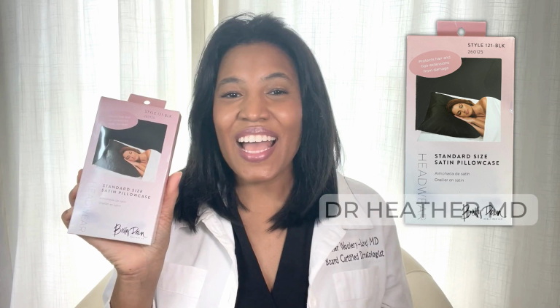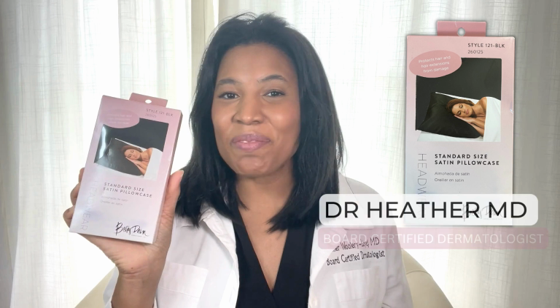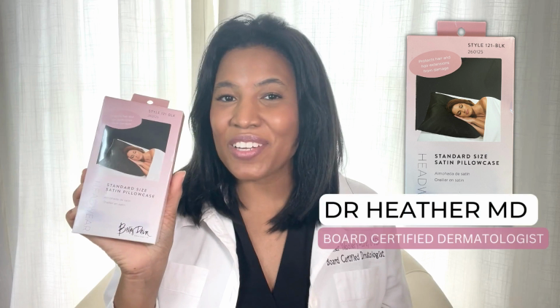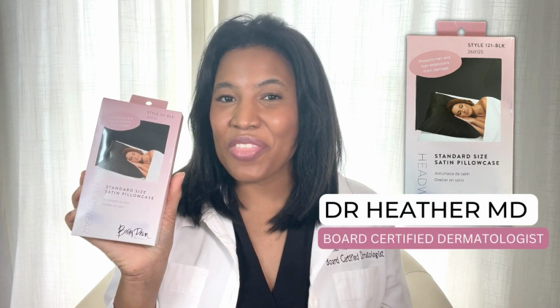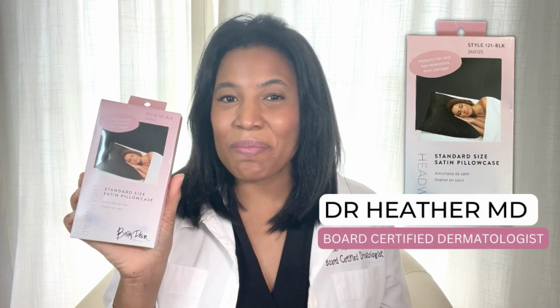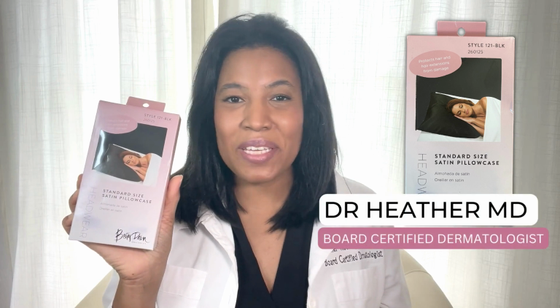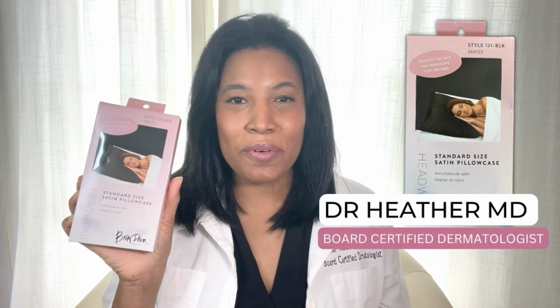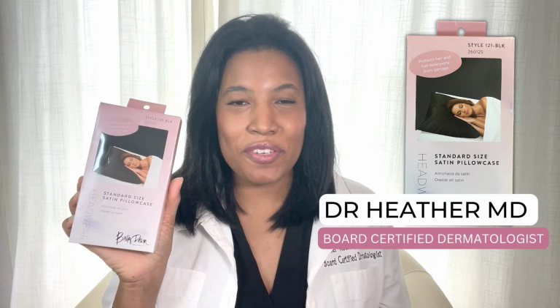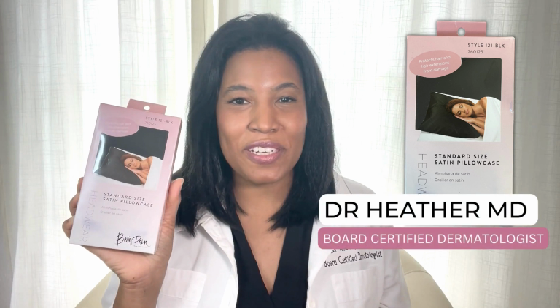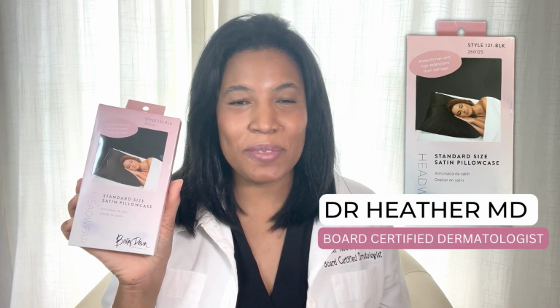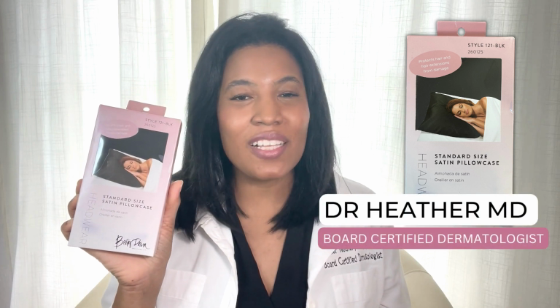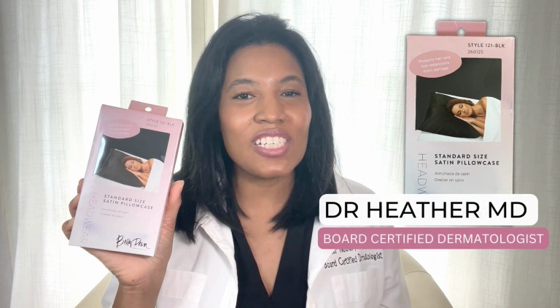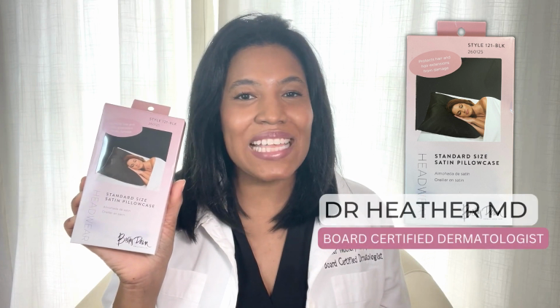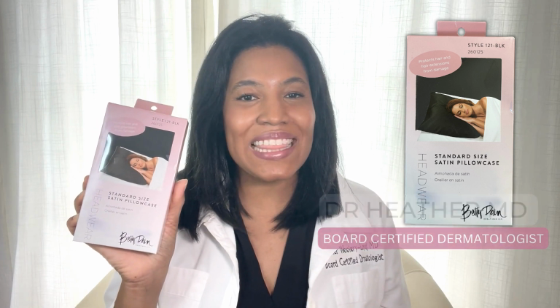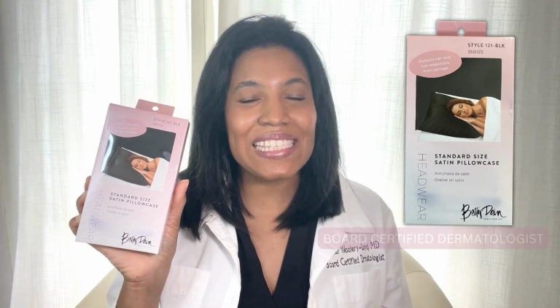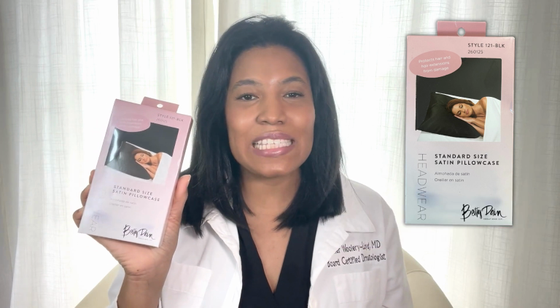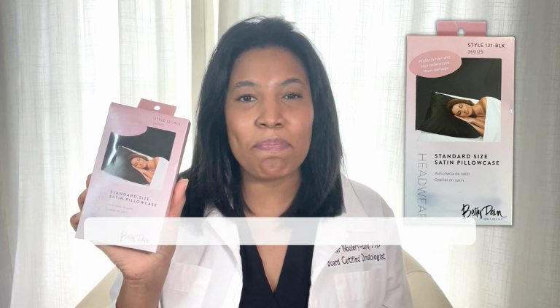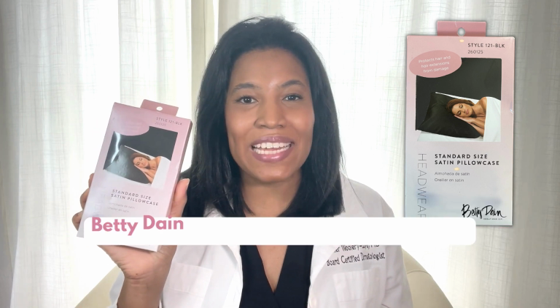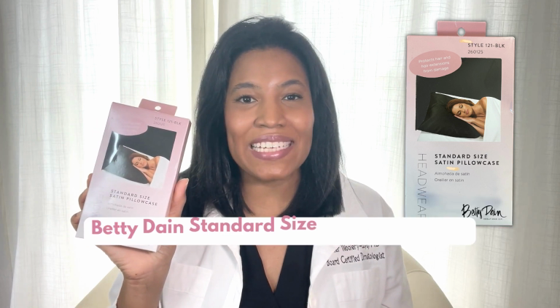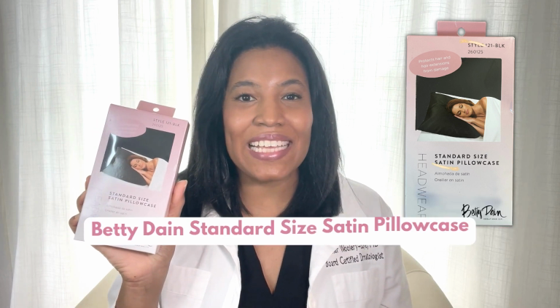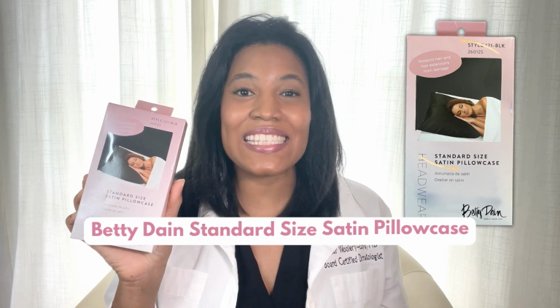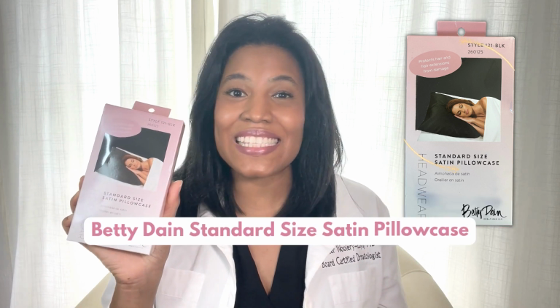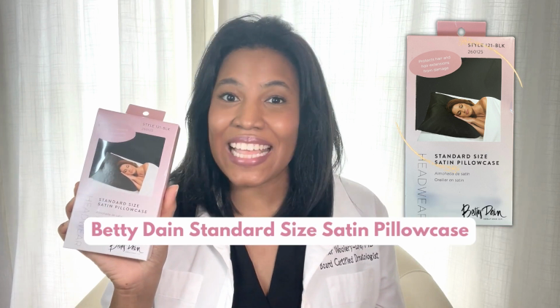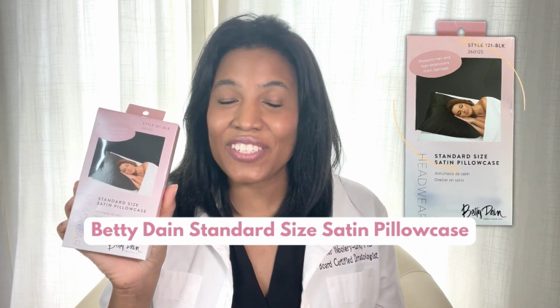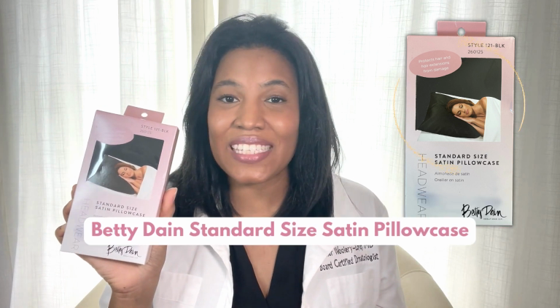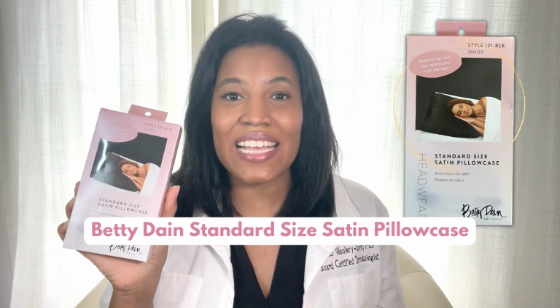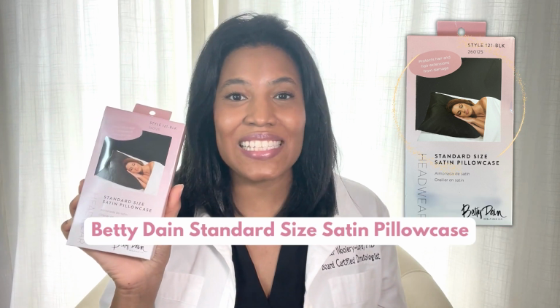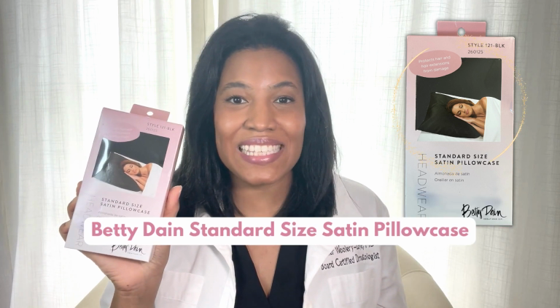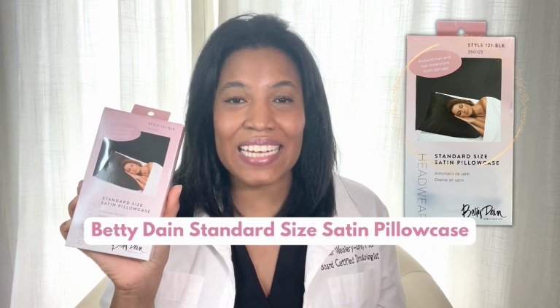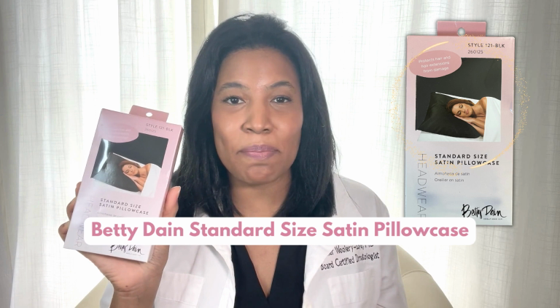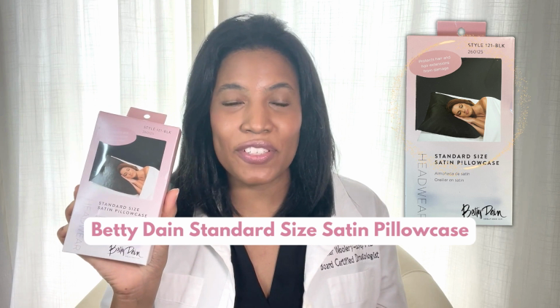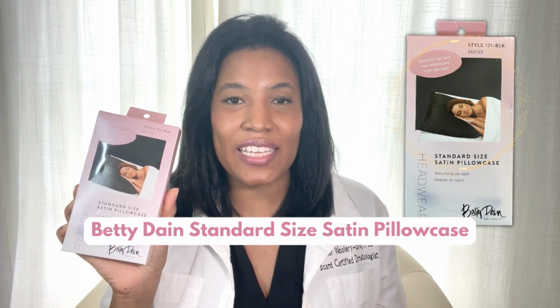Hi, I'm Dr. Heather M.D., board-certified dermatologist, and this is Betty Dane's standard size satin pillowcase.